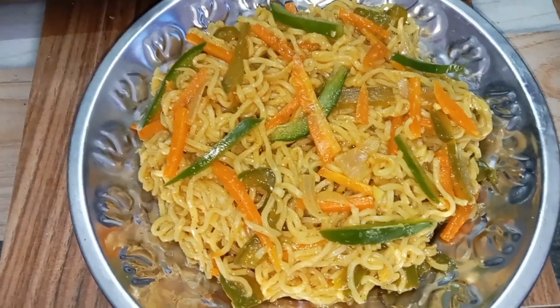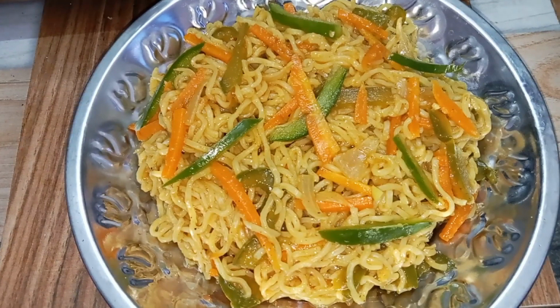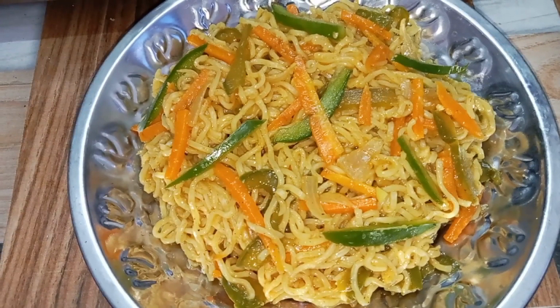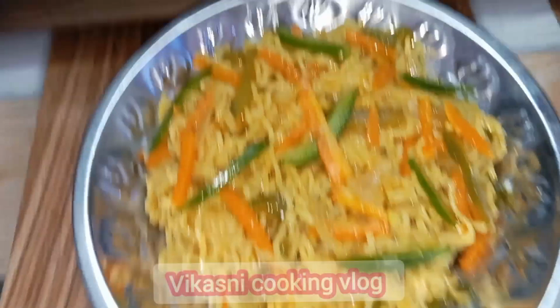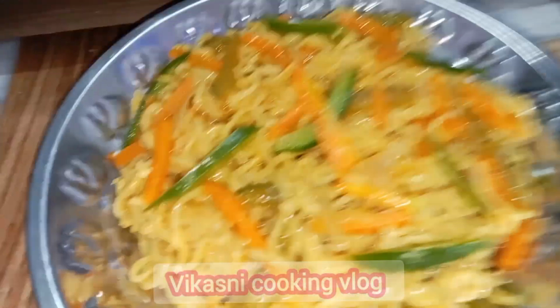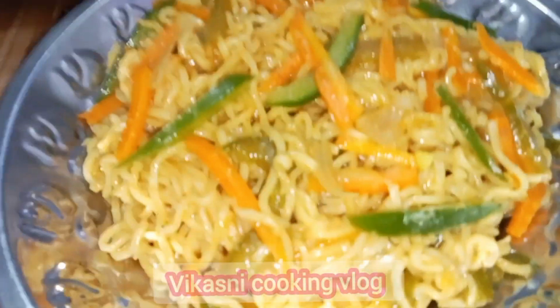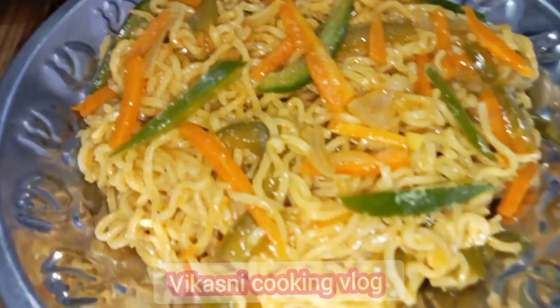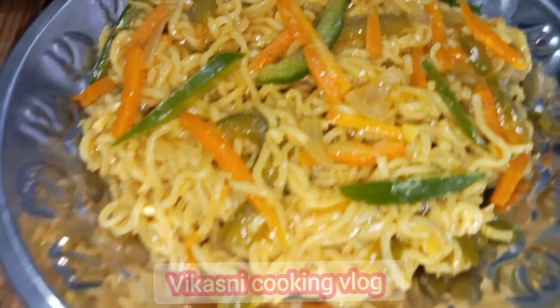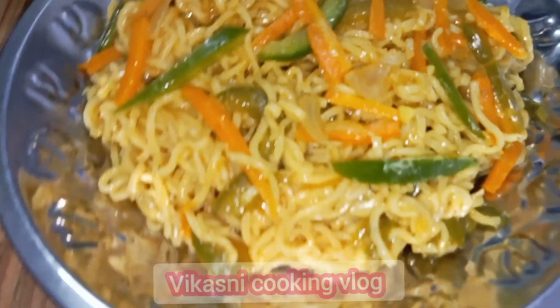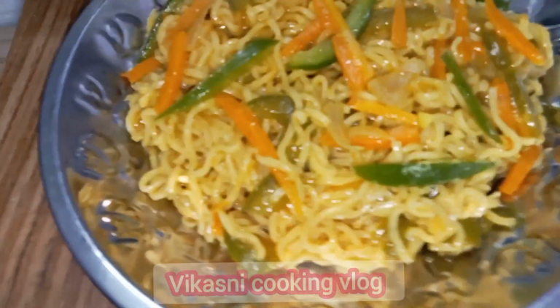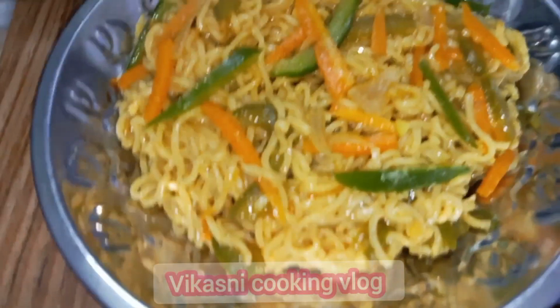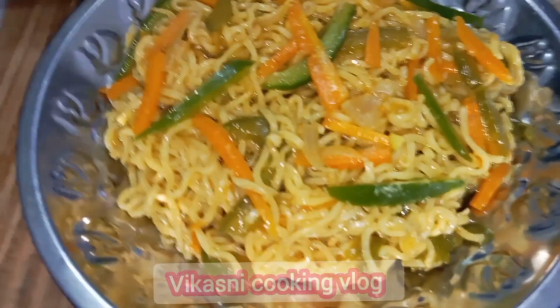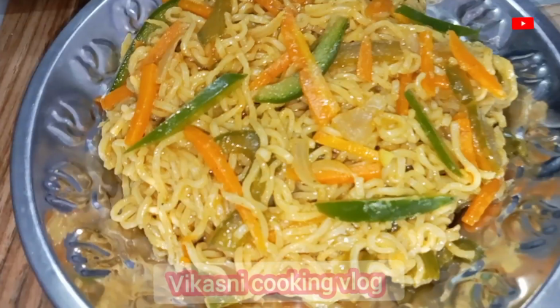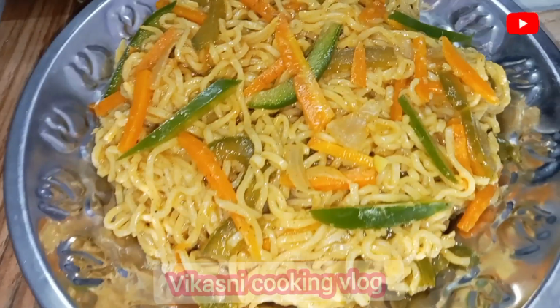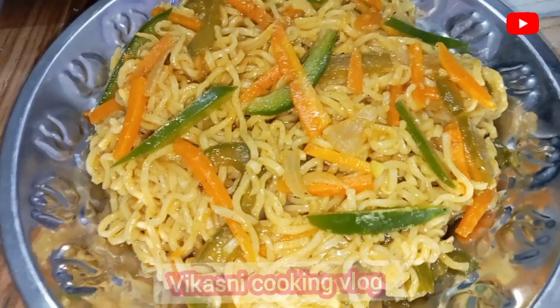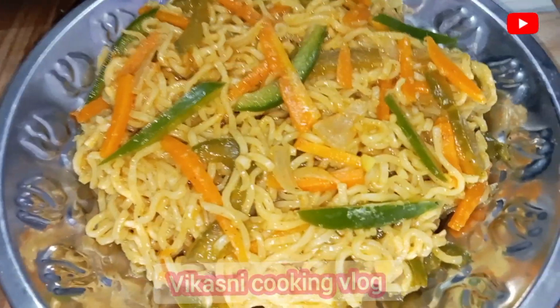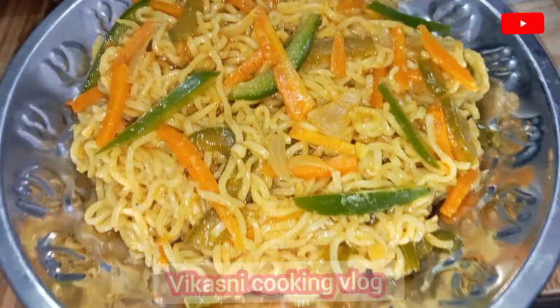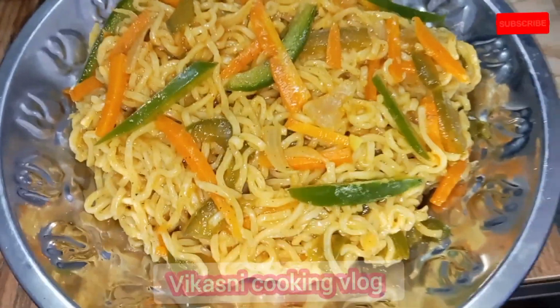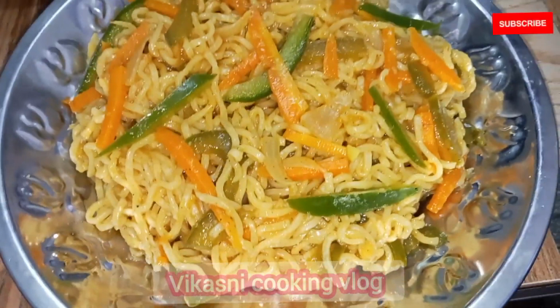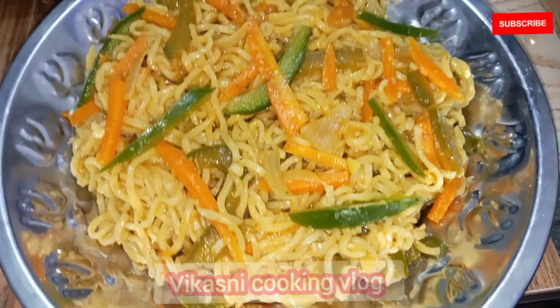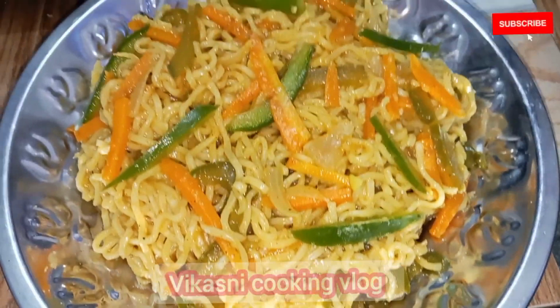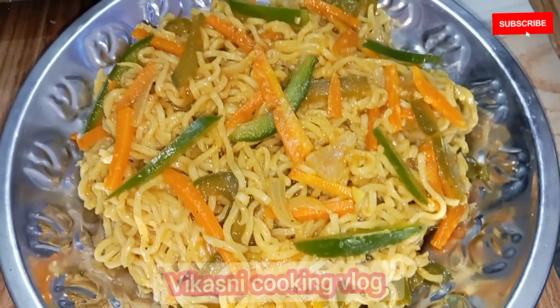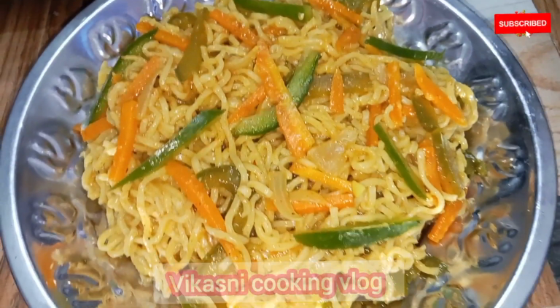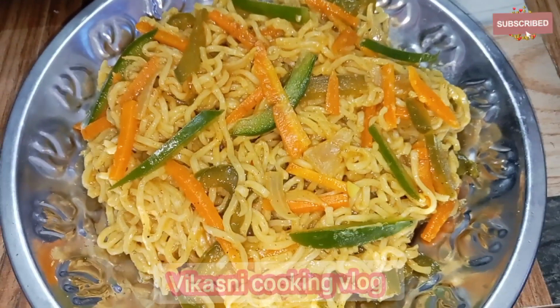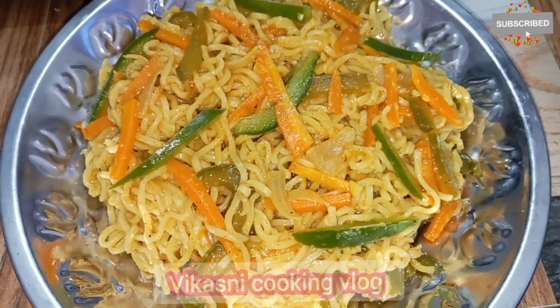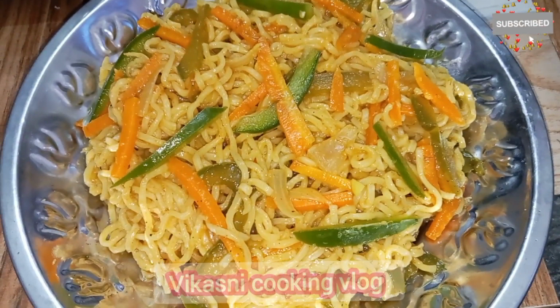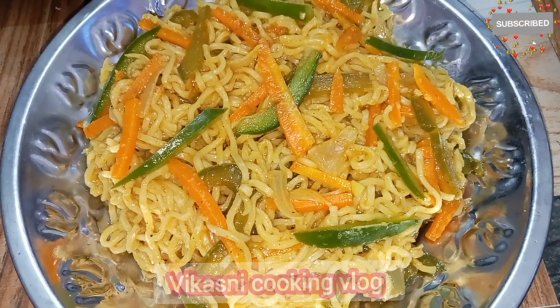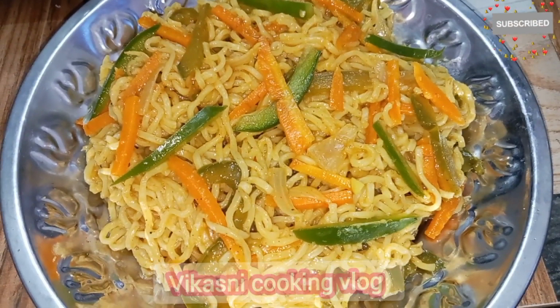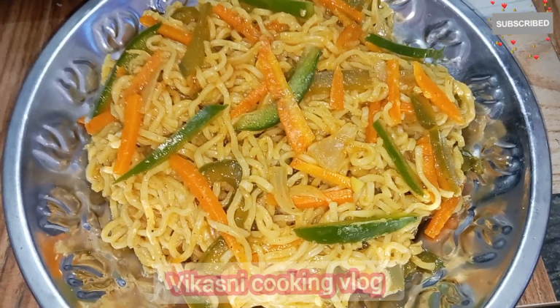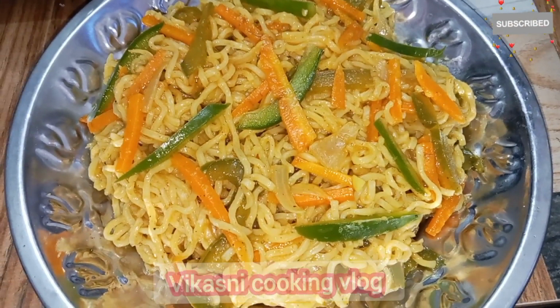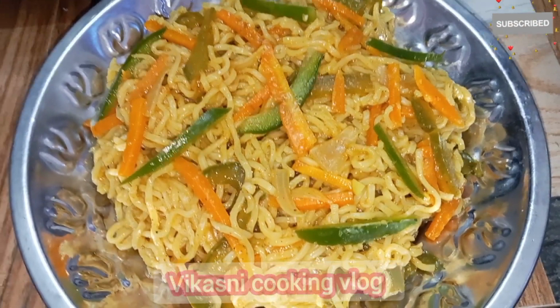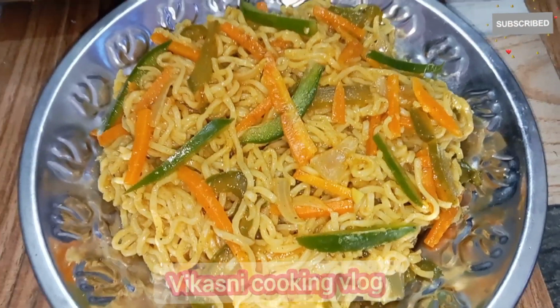Hello friends! Welcome to my channel! Today's video is about how we are going to eat Maggi noodles.